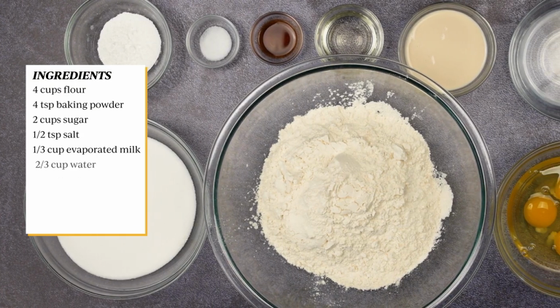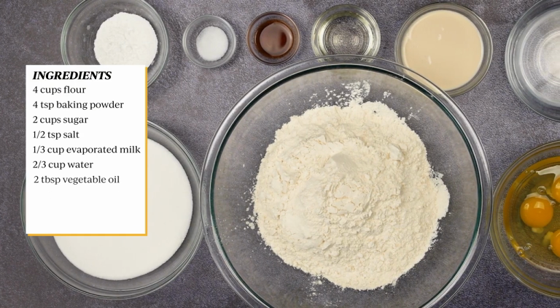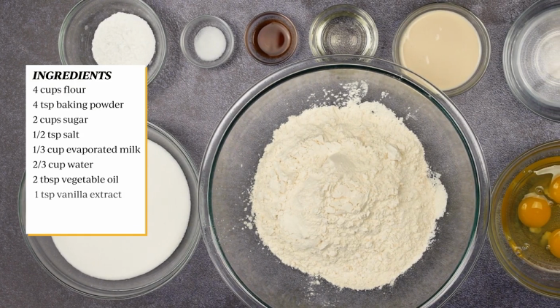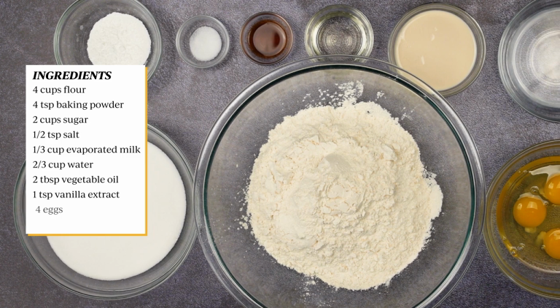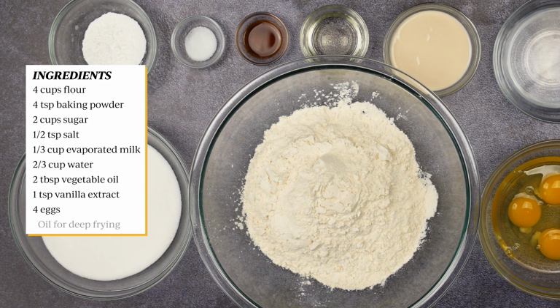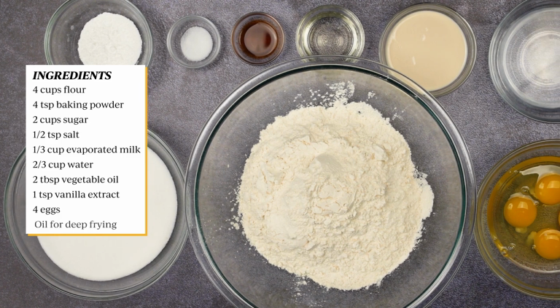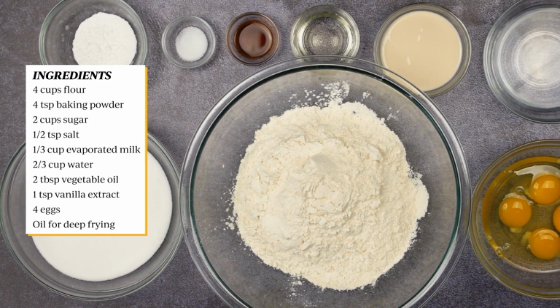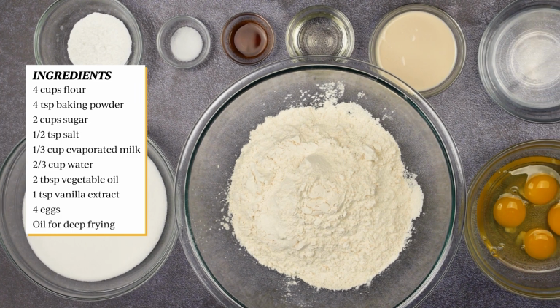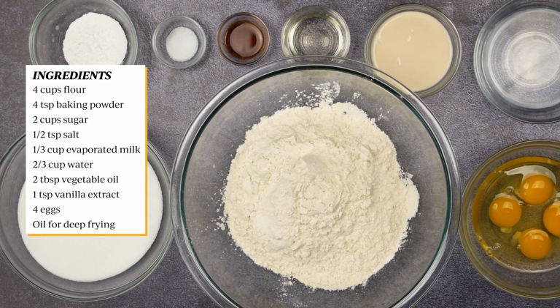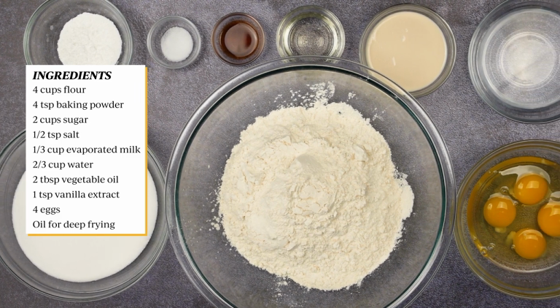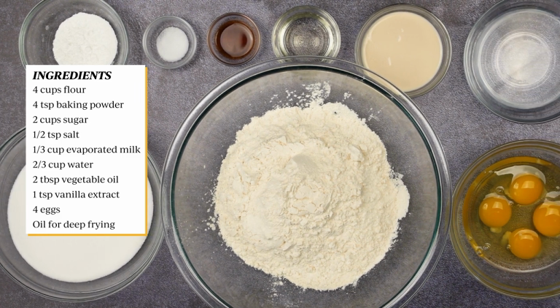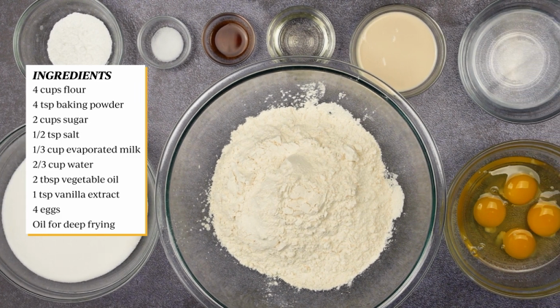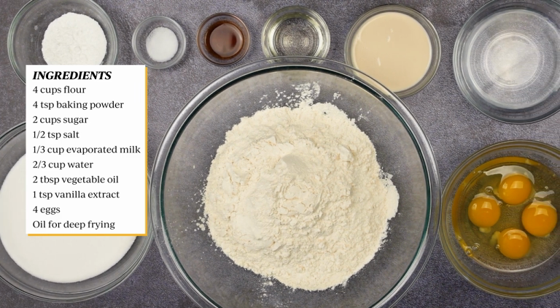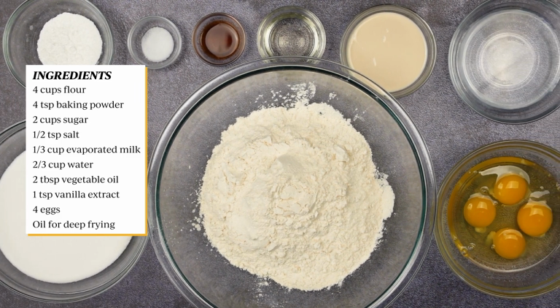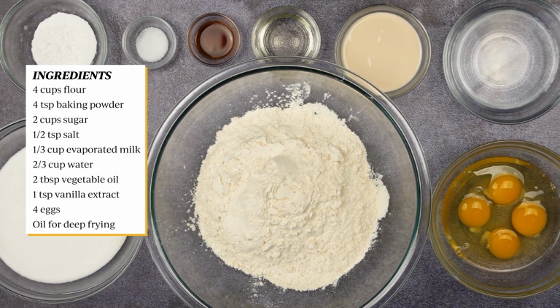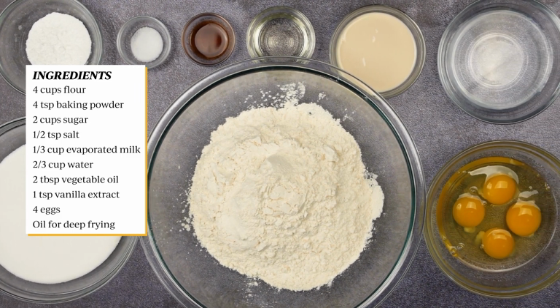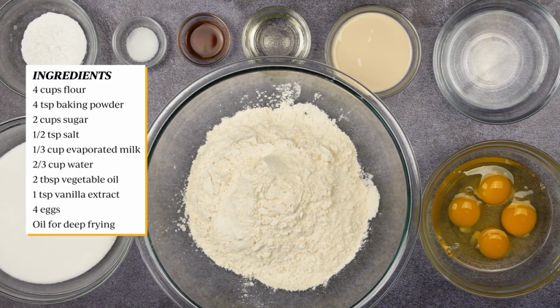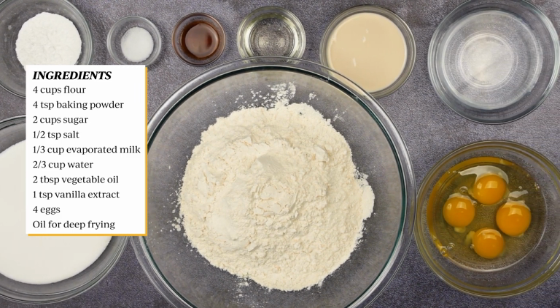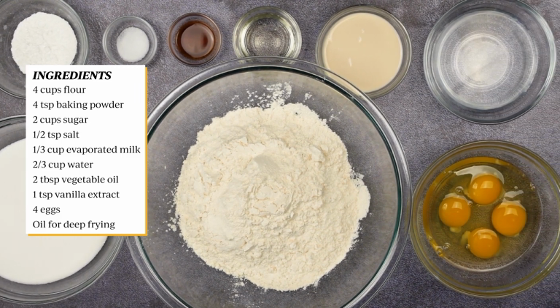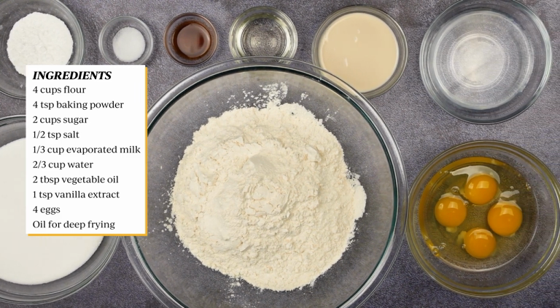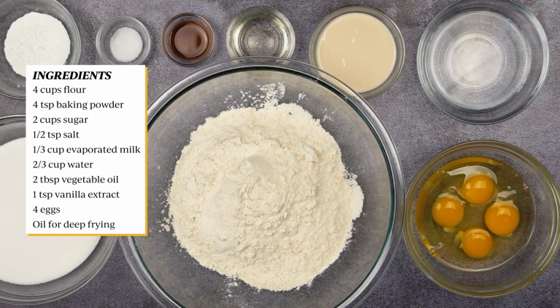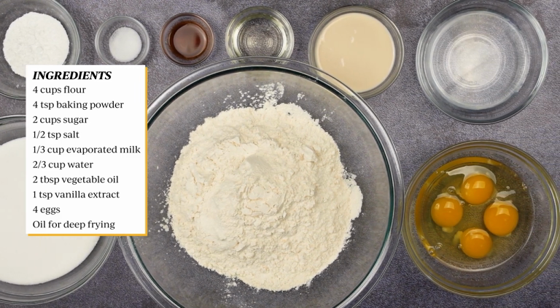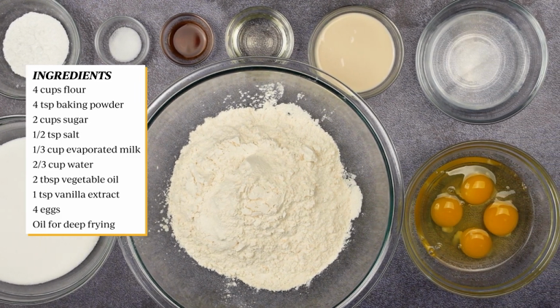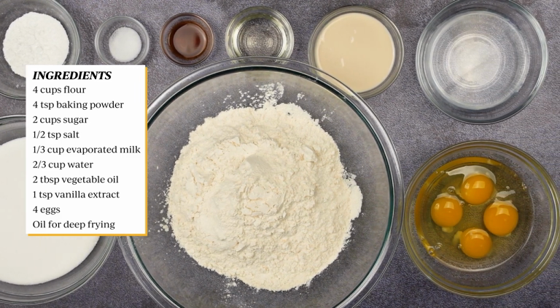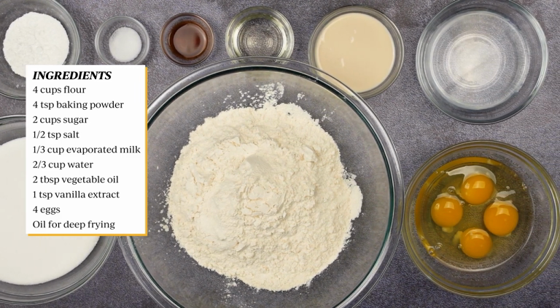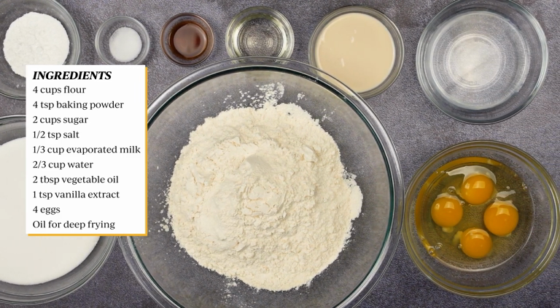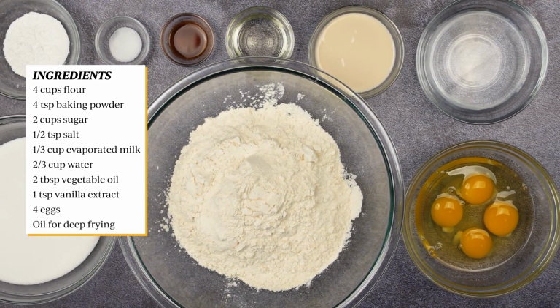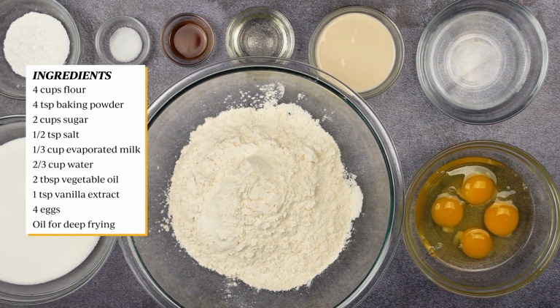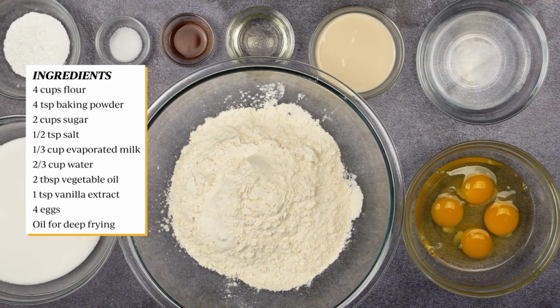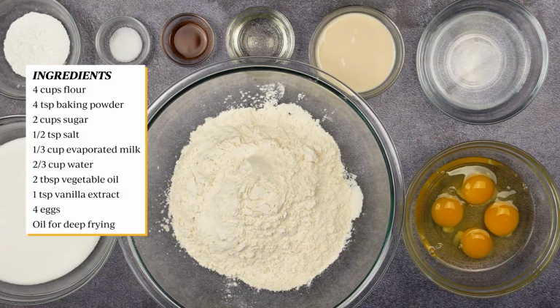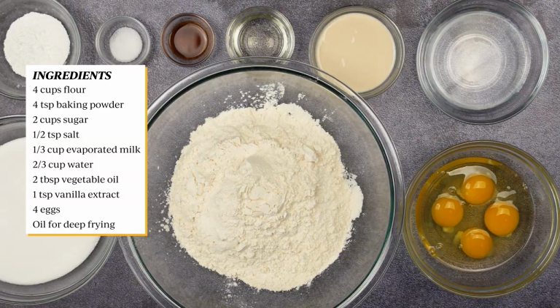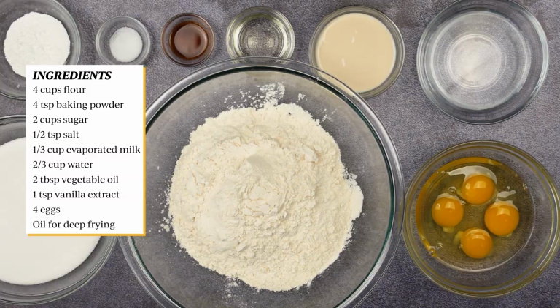Here are the following ingredients. This recipe is enough to make about three dozens of andagis.